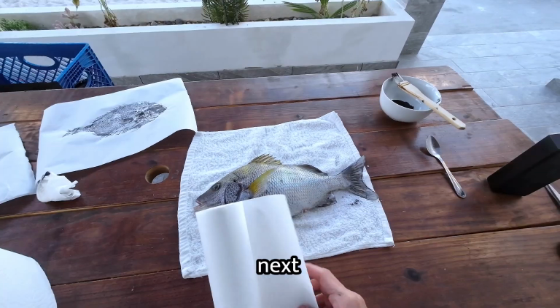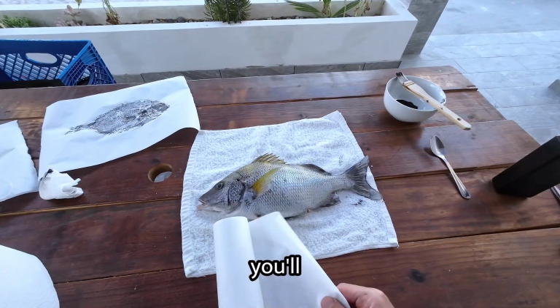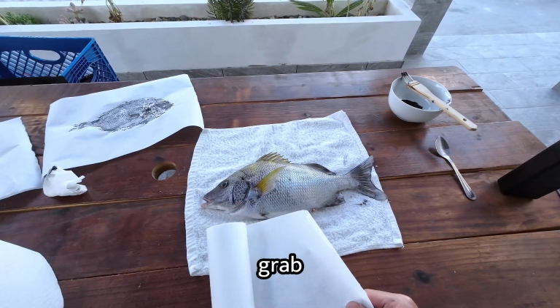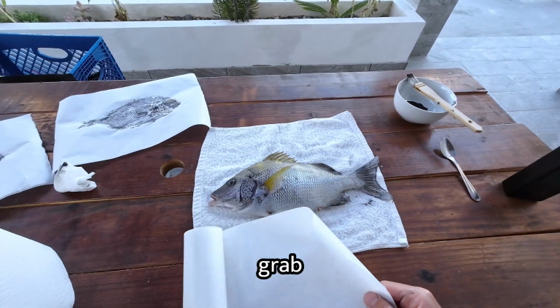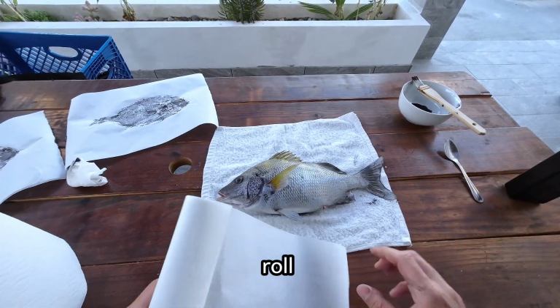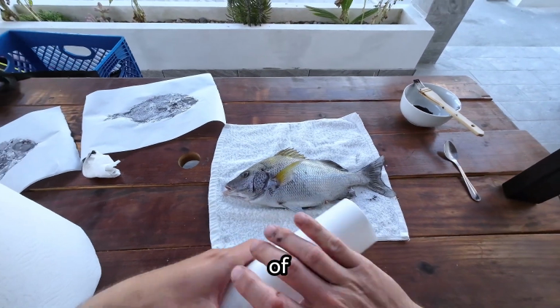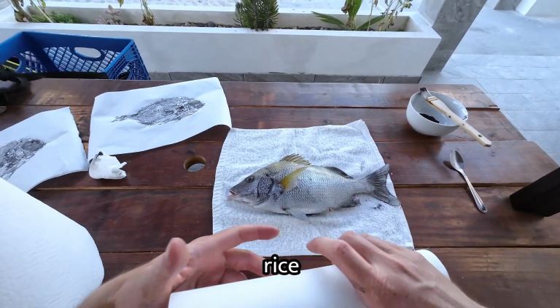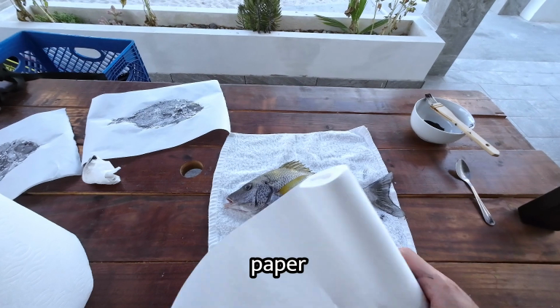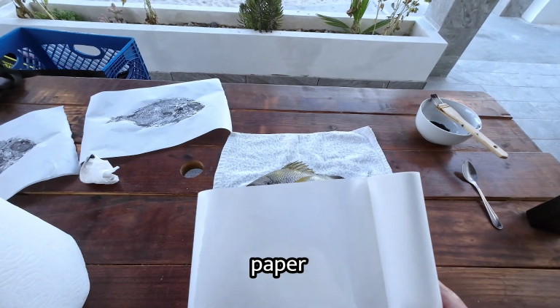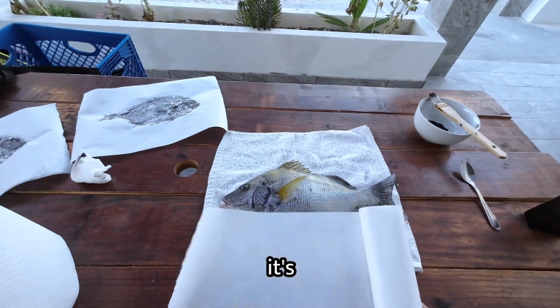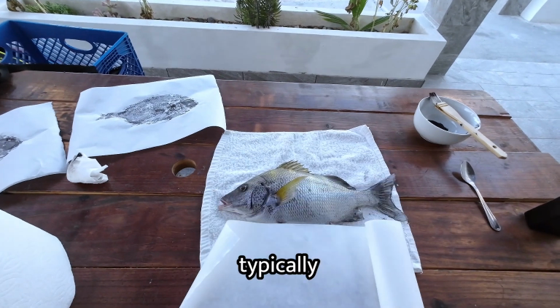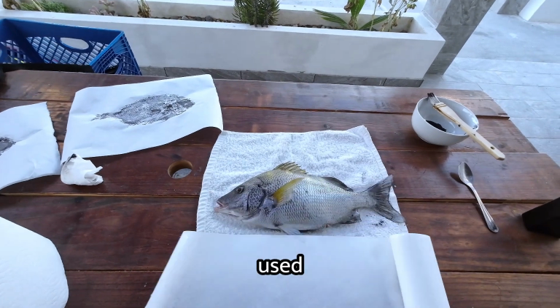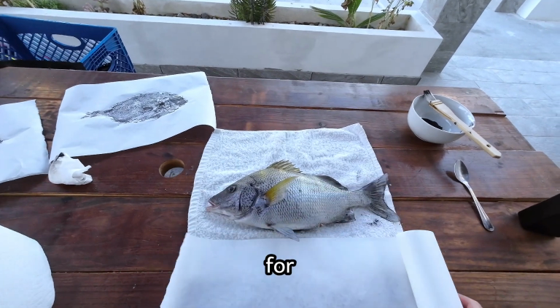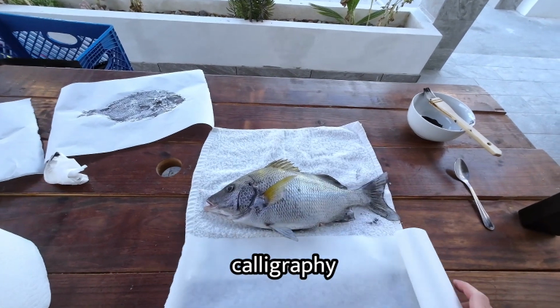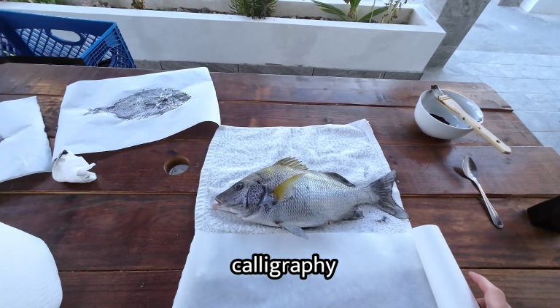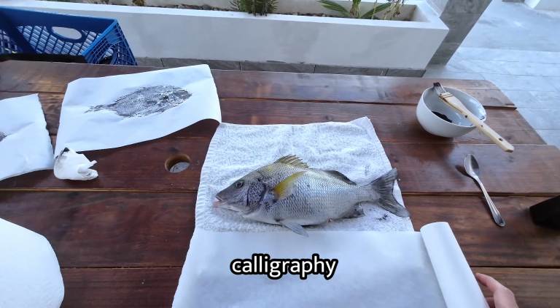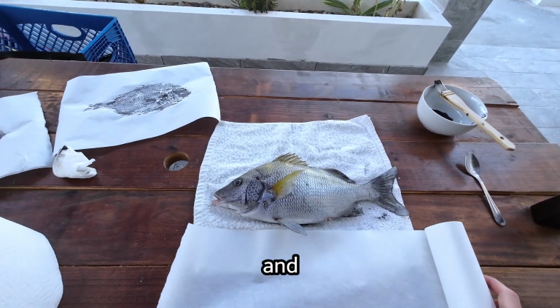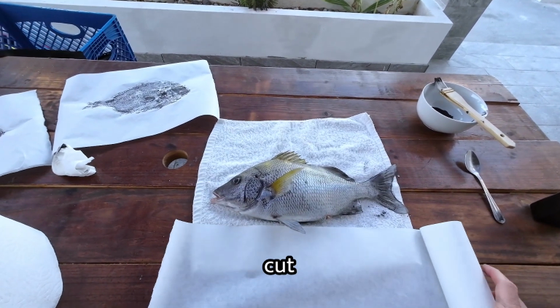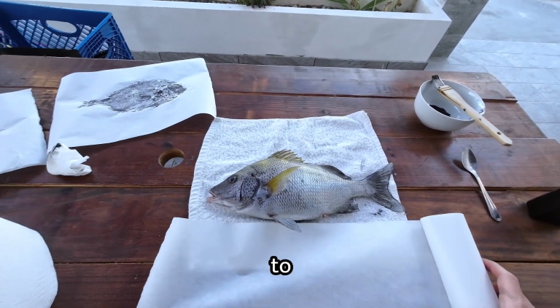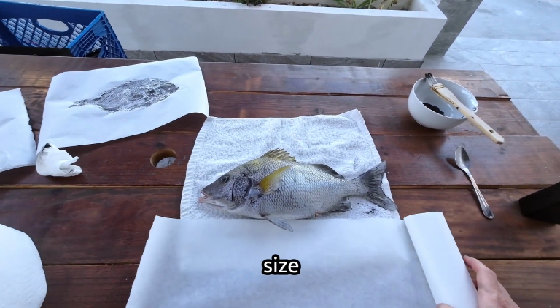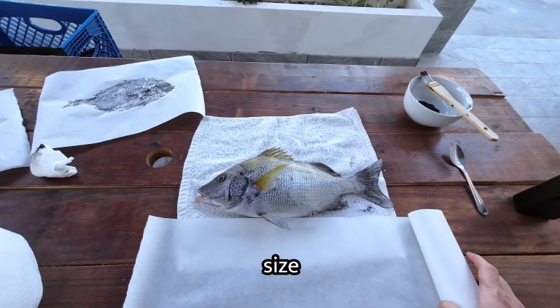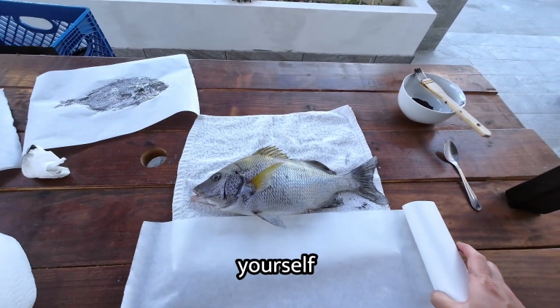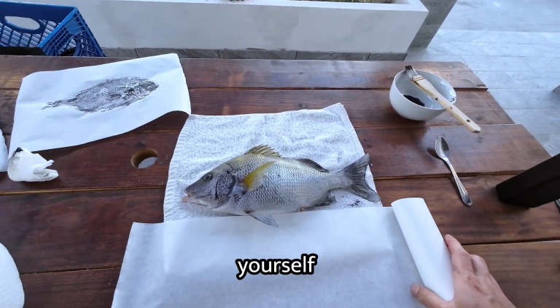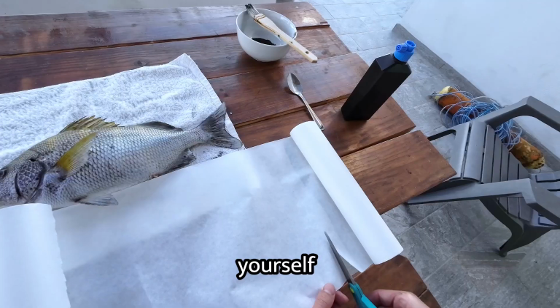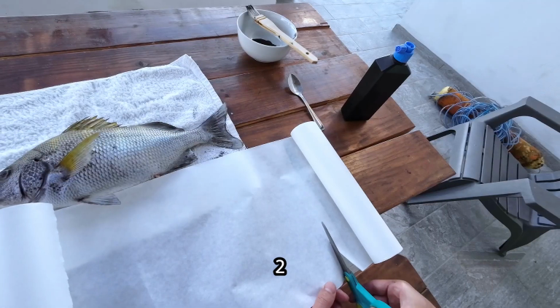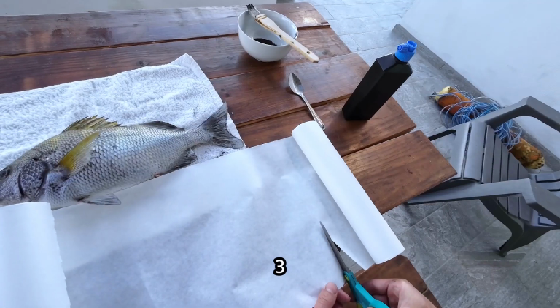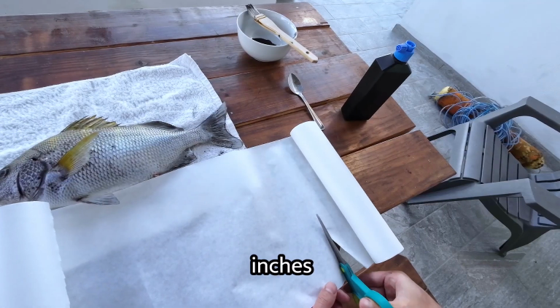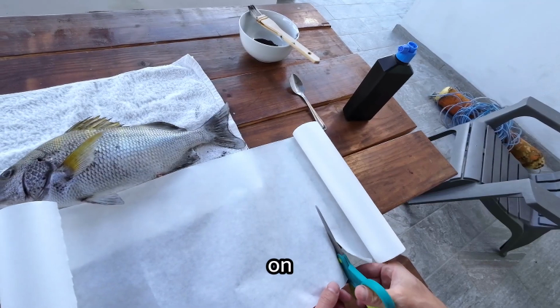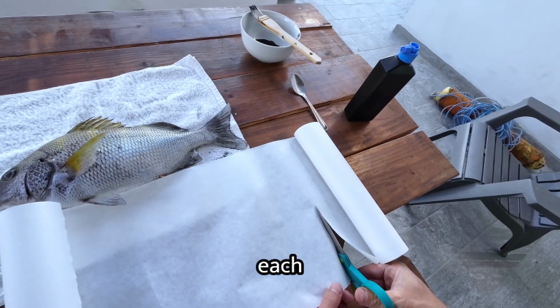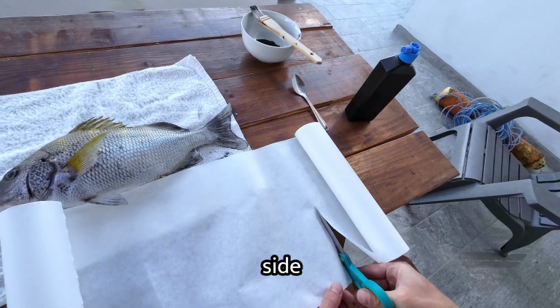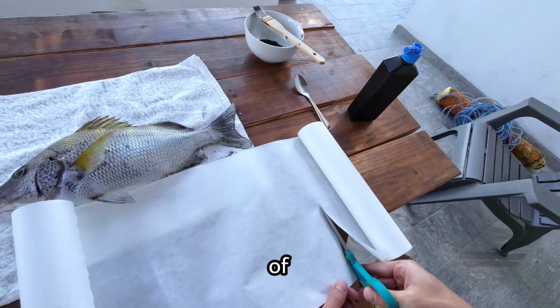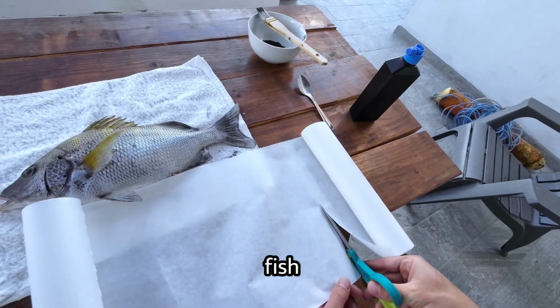Next you'll want to grab your roll of rice paper — it's typically used for calligraphy — and cut it to size. Give yourself two to three inches on each side of the fish.